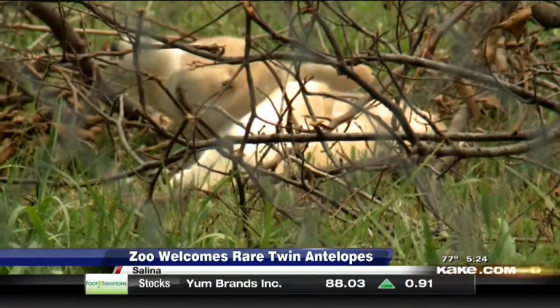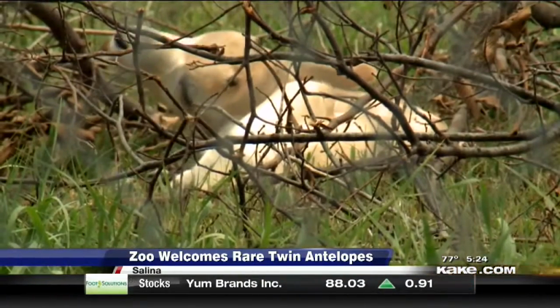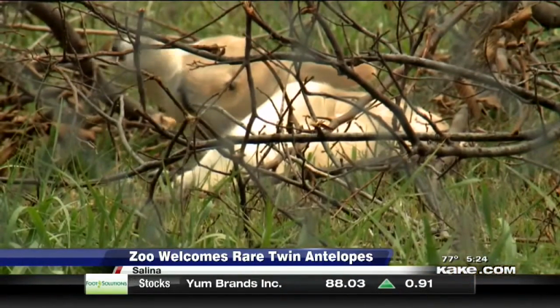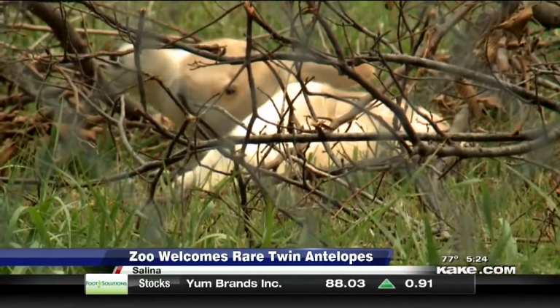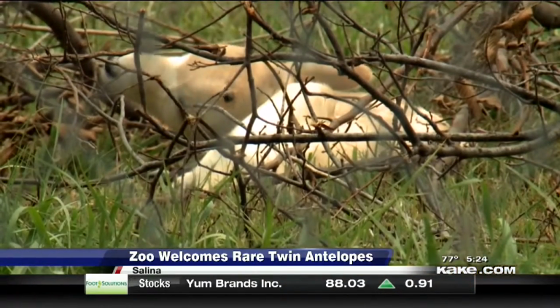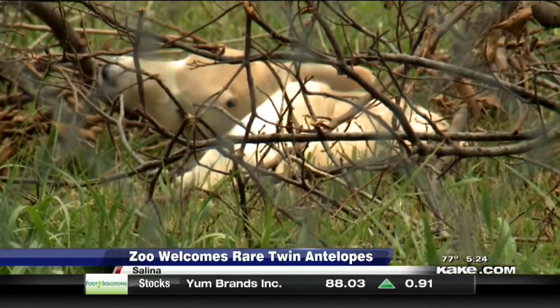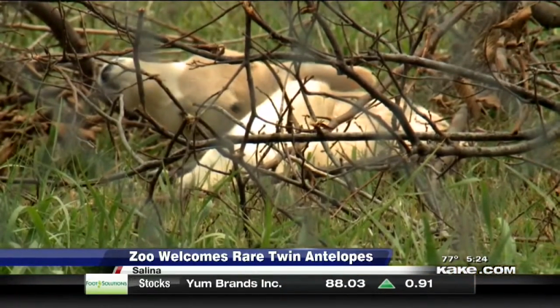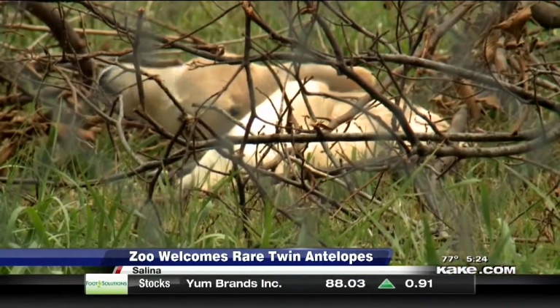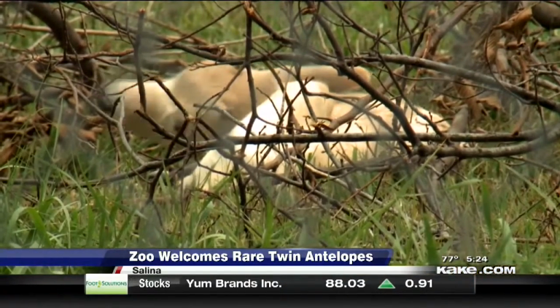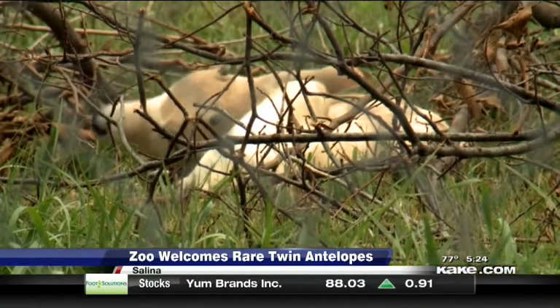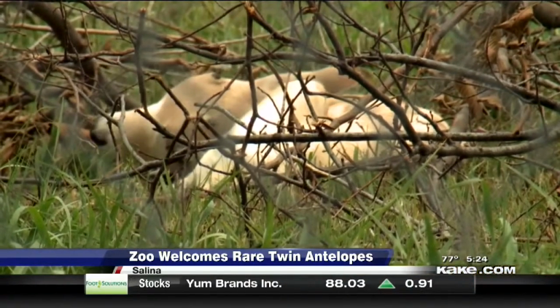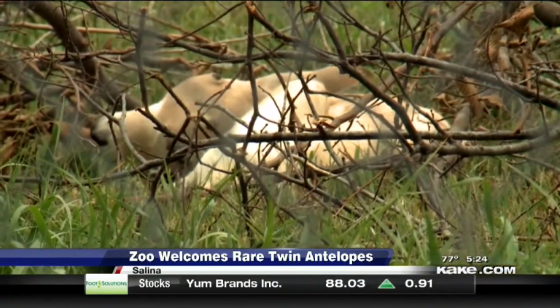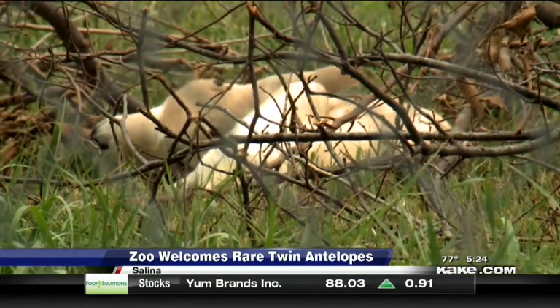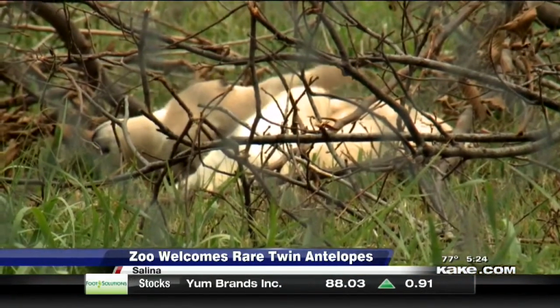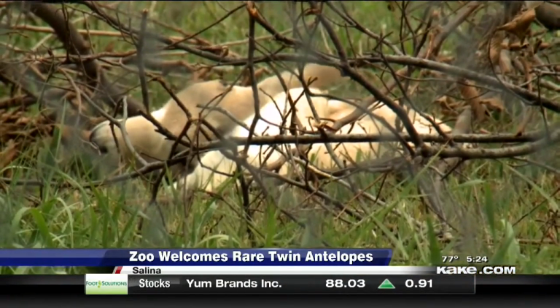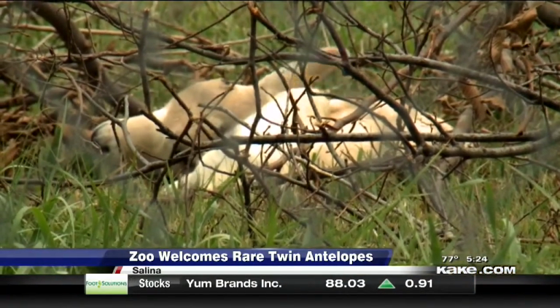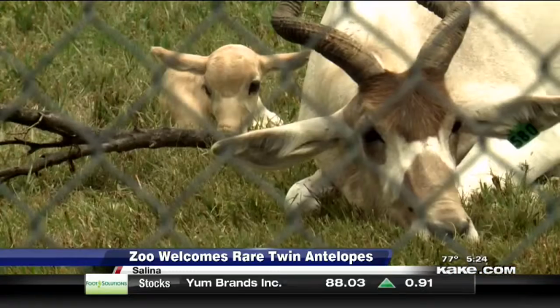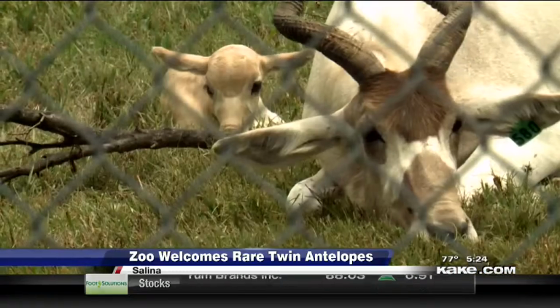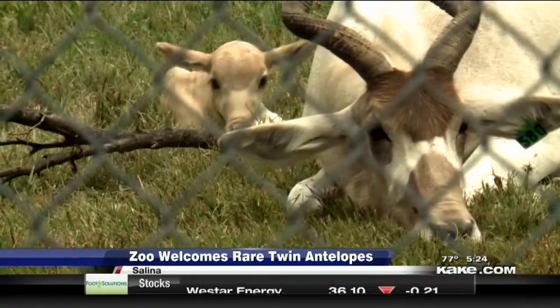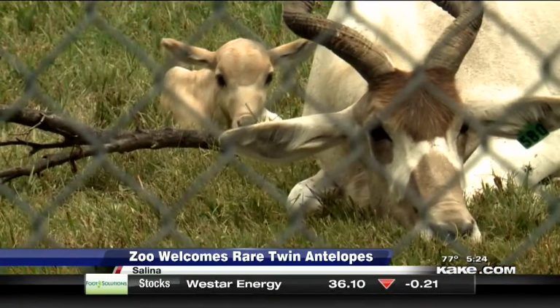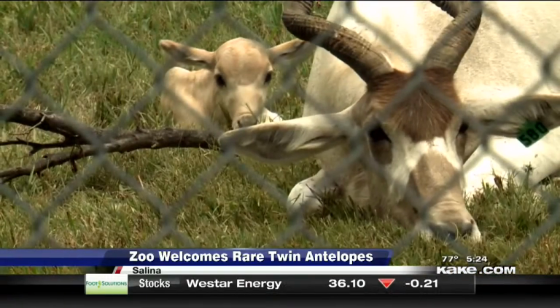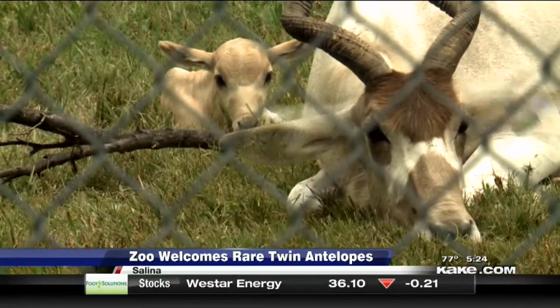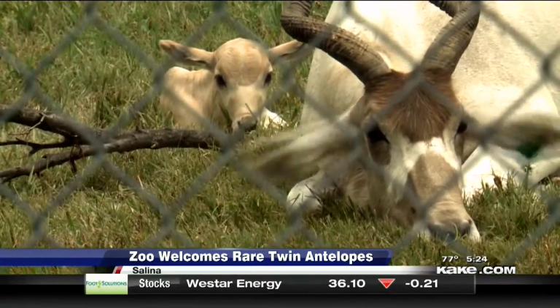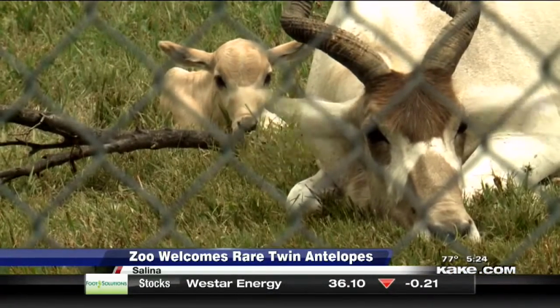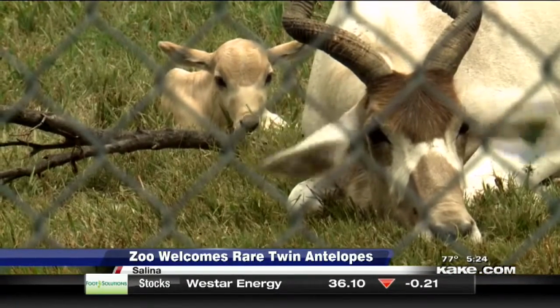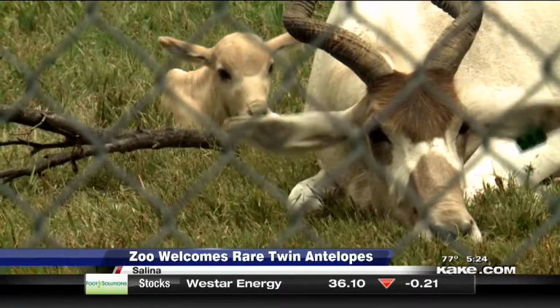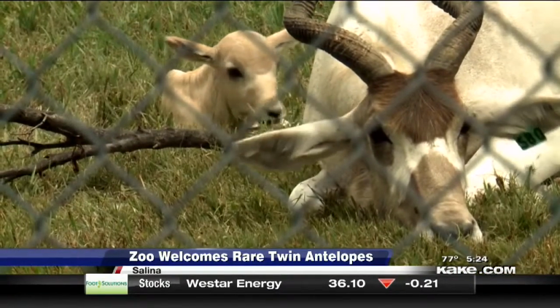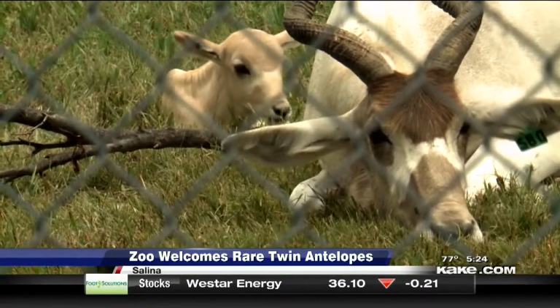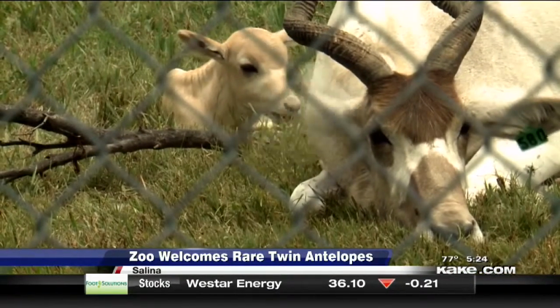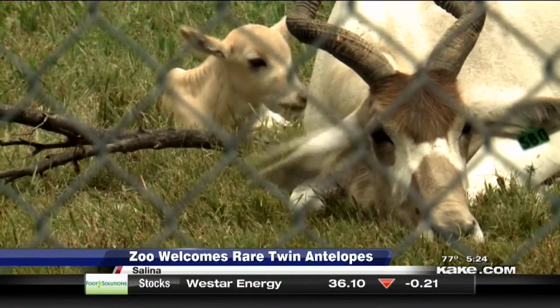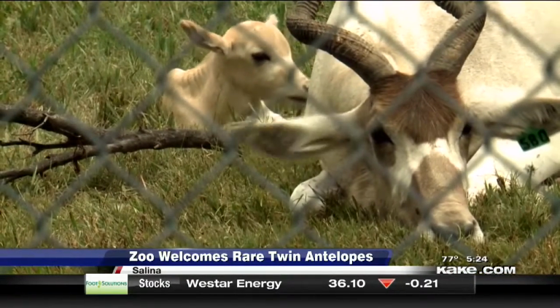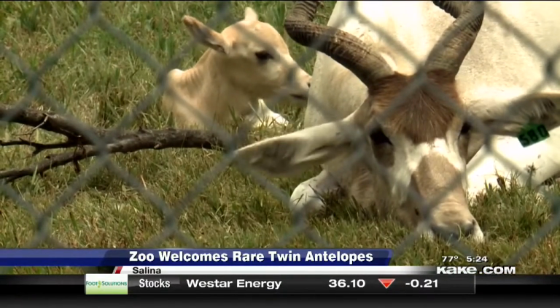Bervonich says they are the only zoo in the nation to have twins that have survived this long, and those babies are bringing in the crowds.